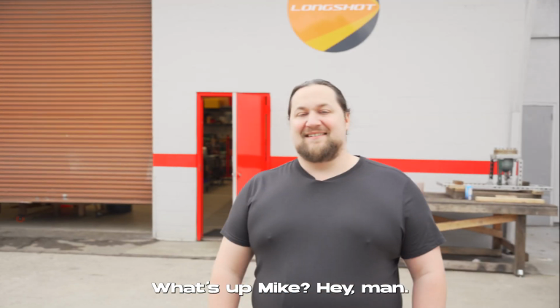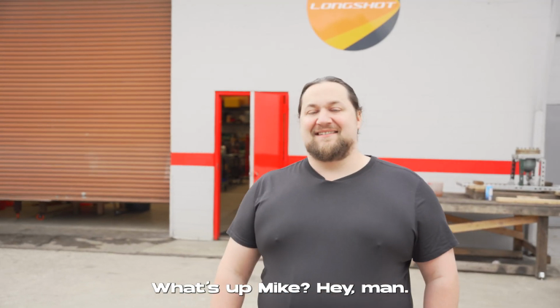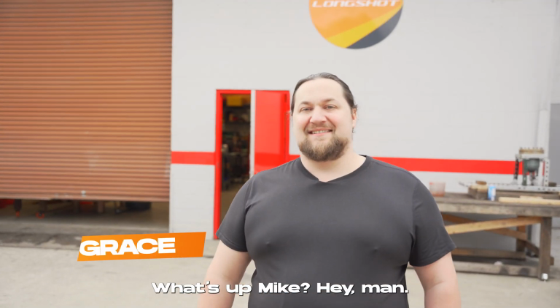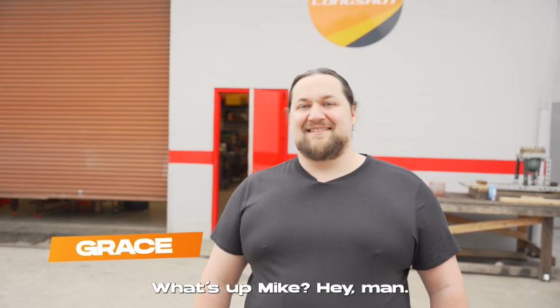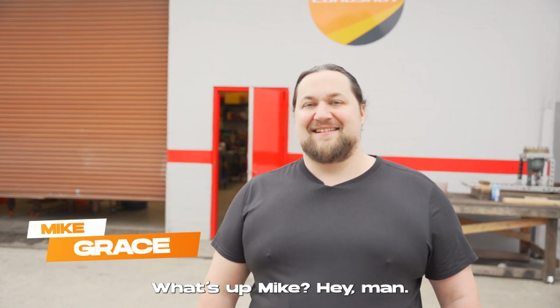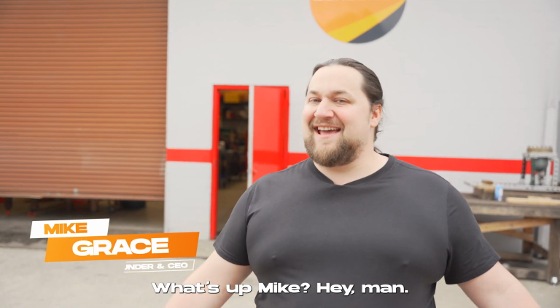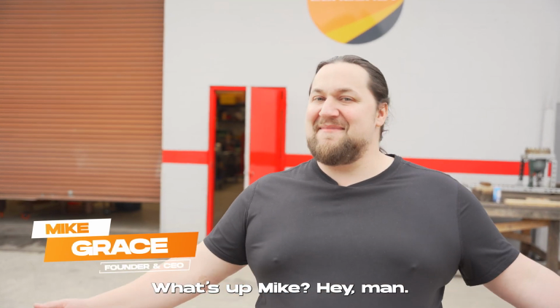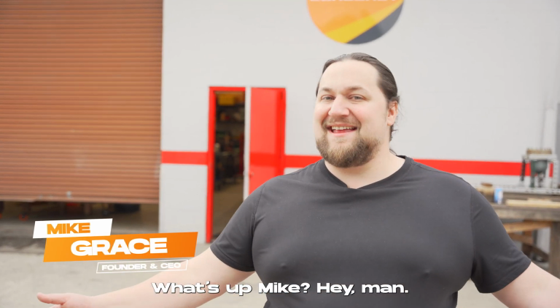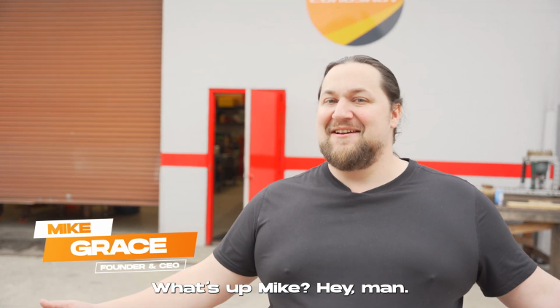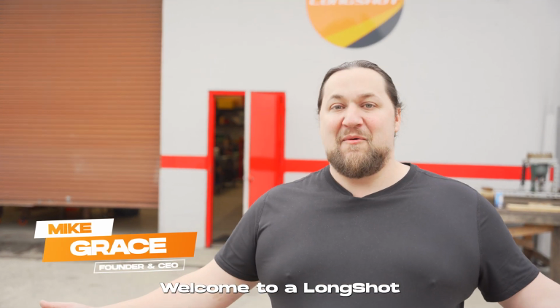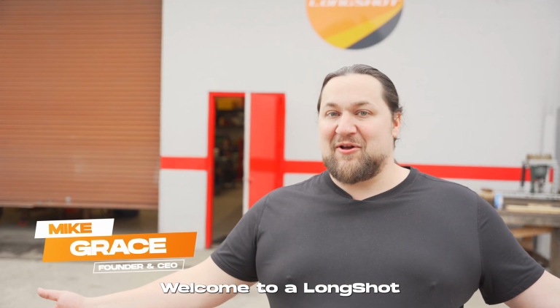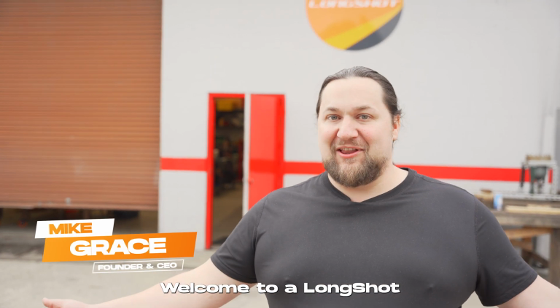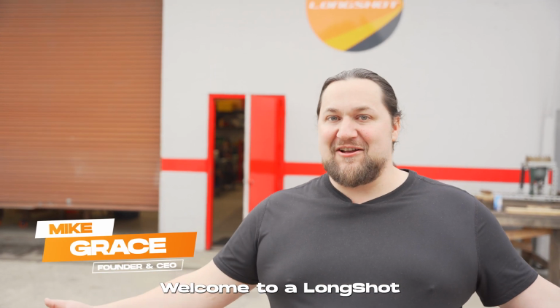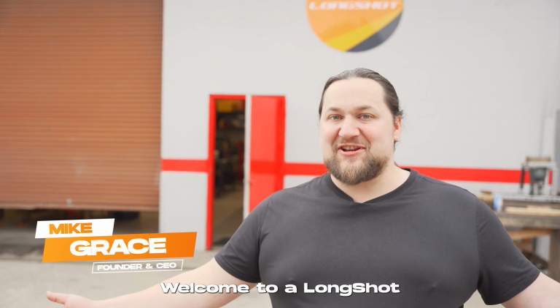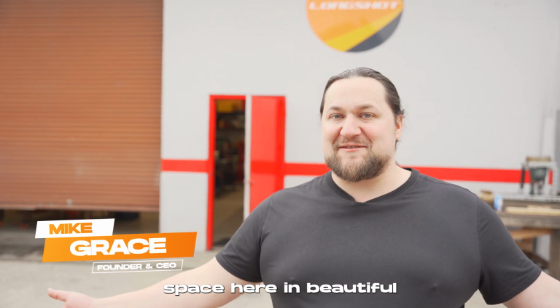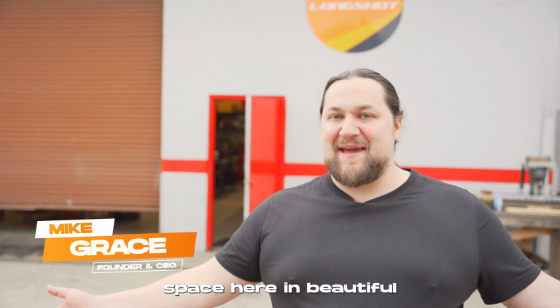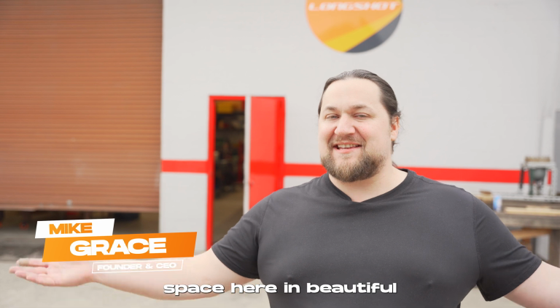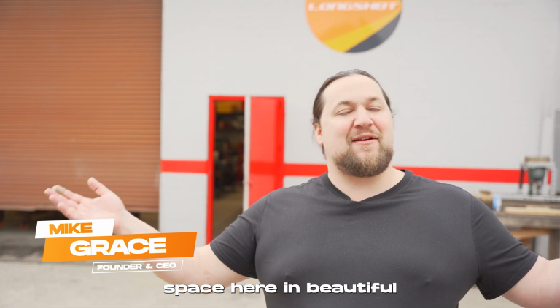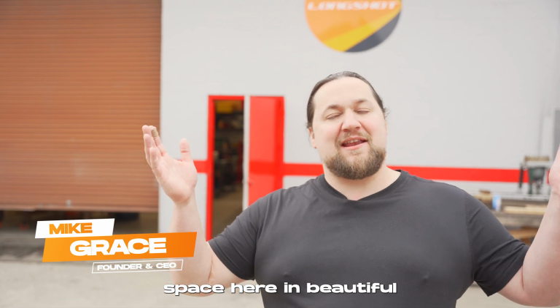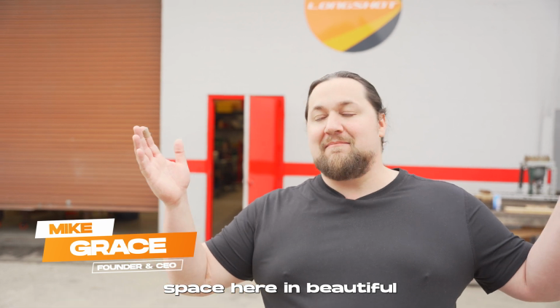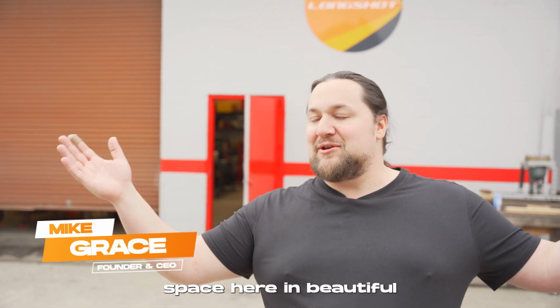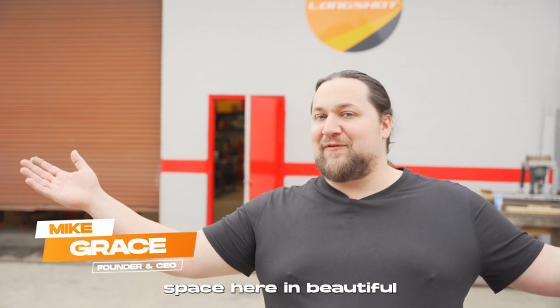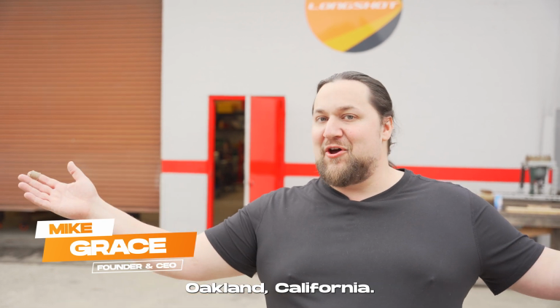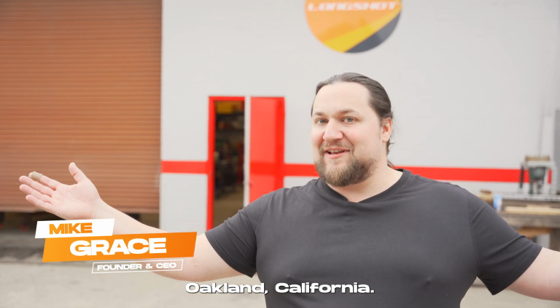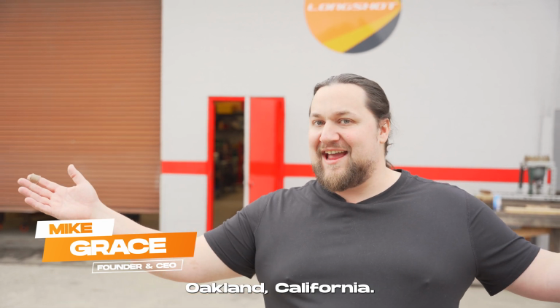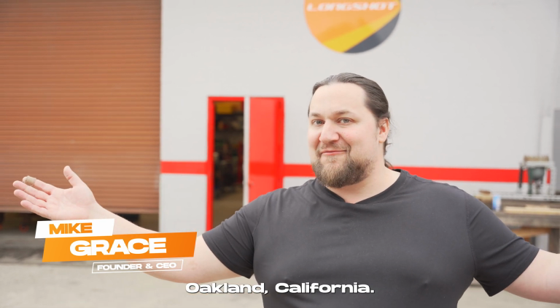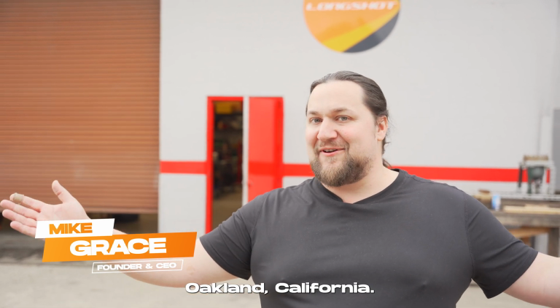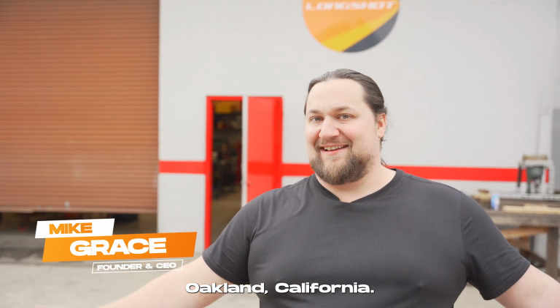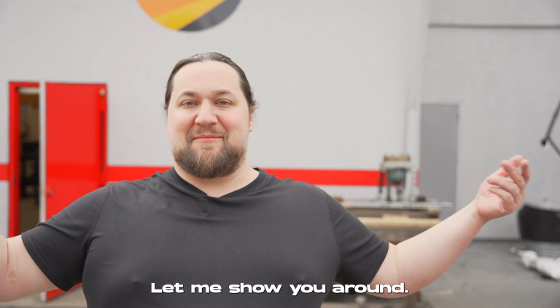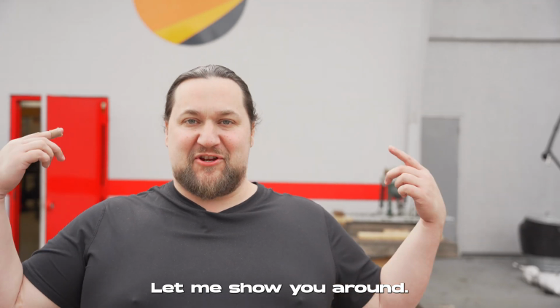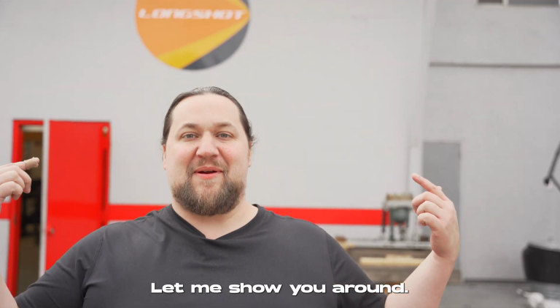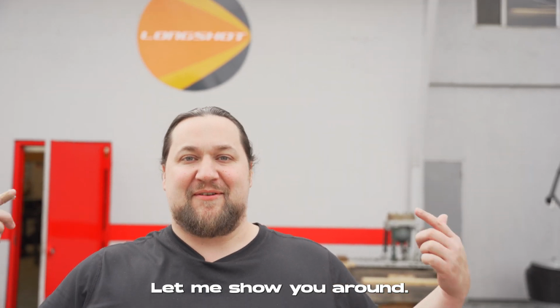What's up, Mike? Welcome to Longshot Space here in beautiful Oakland, California. Let me show you around.